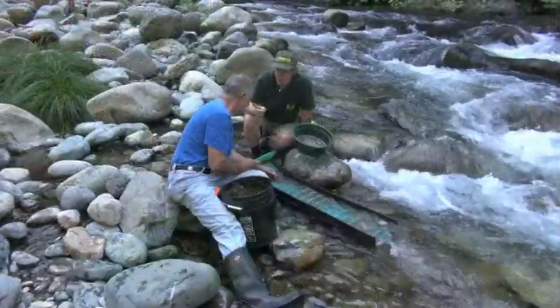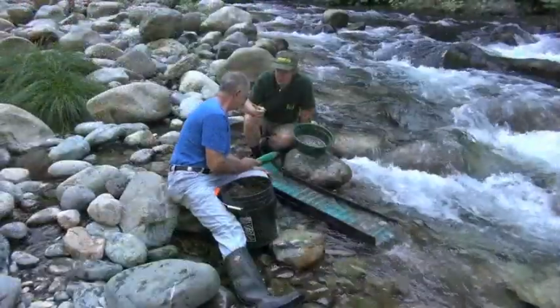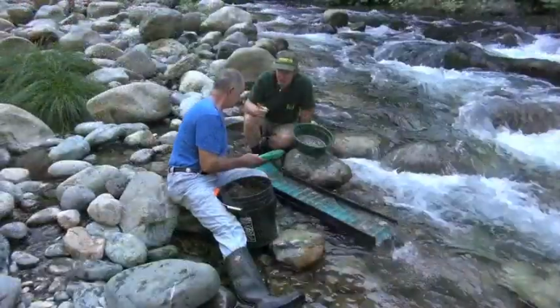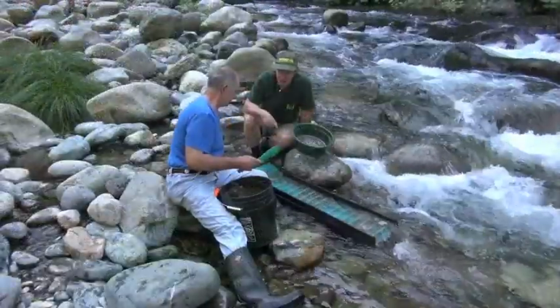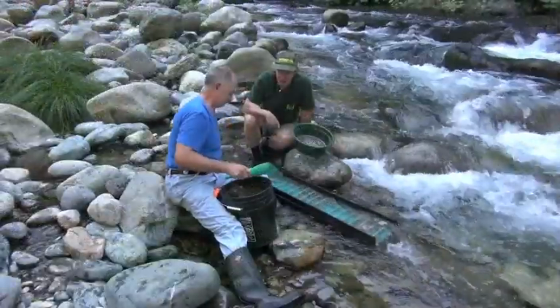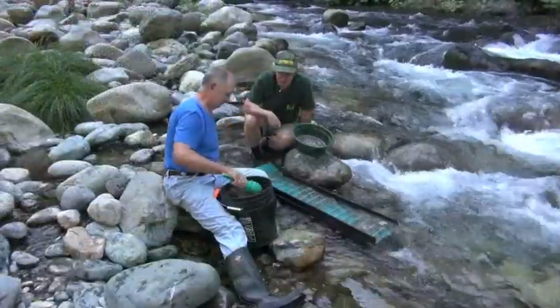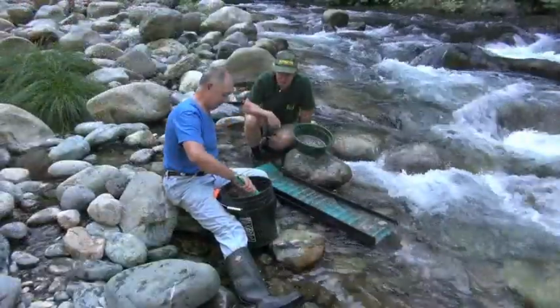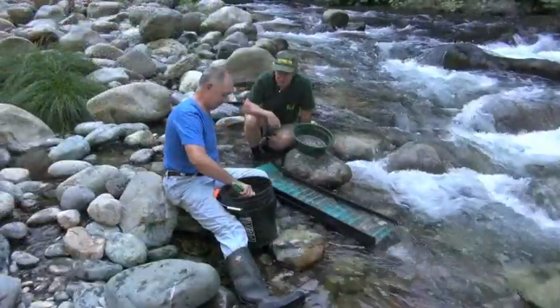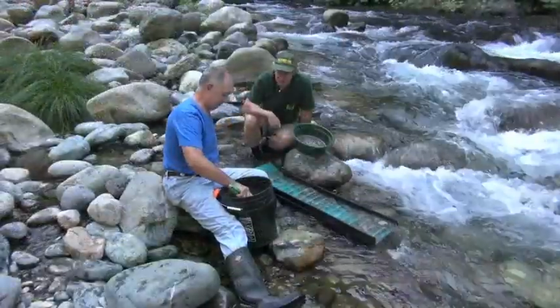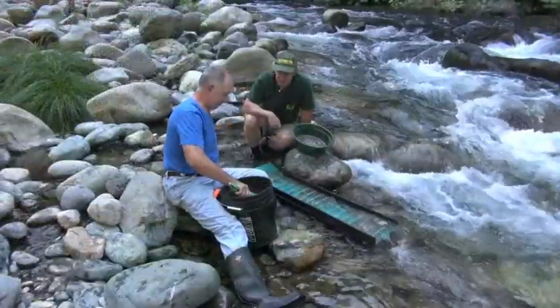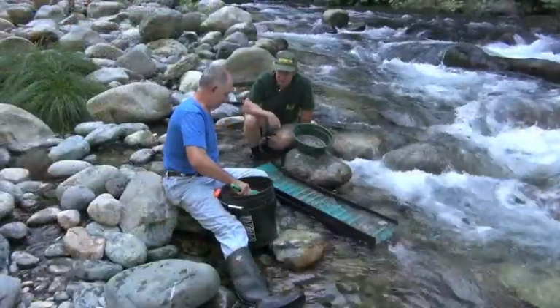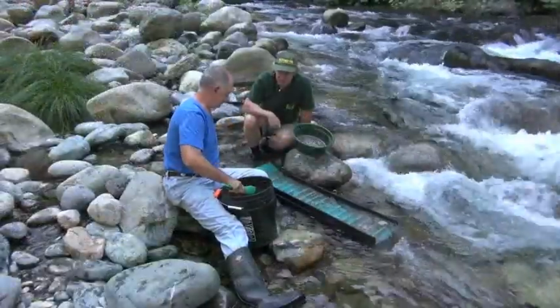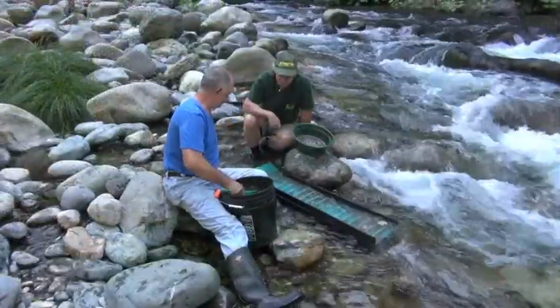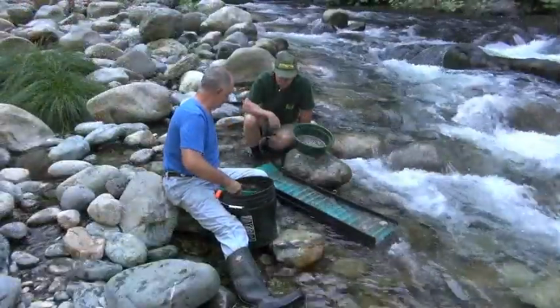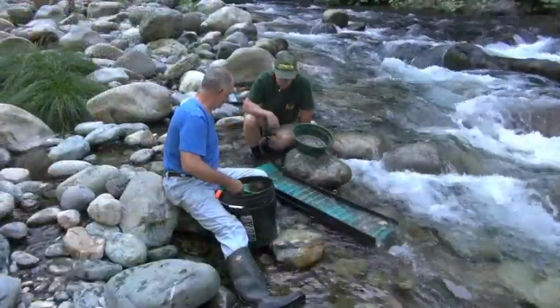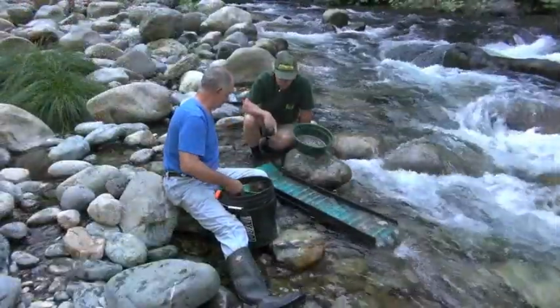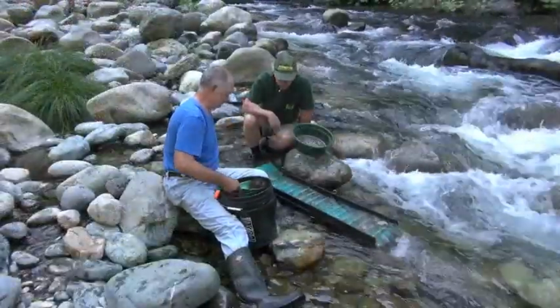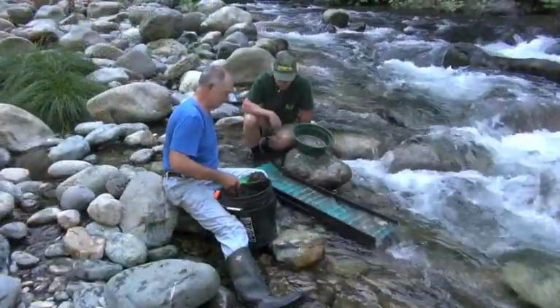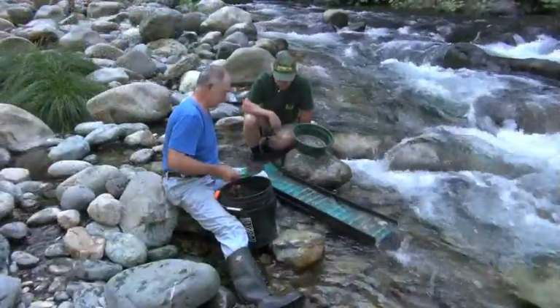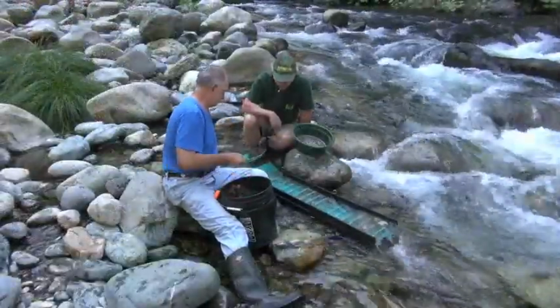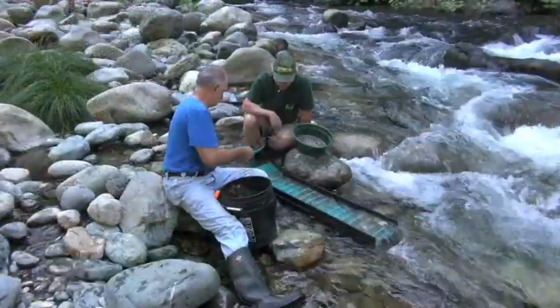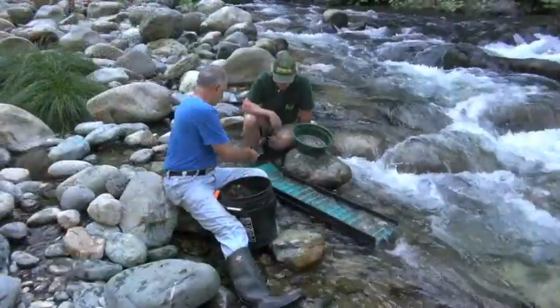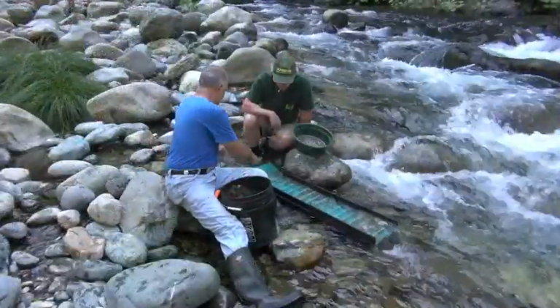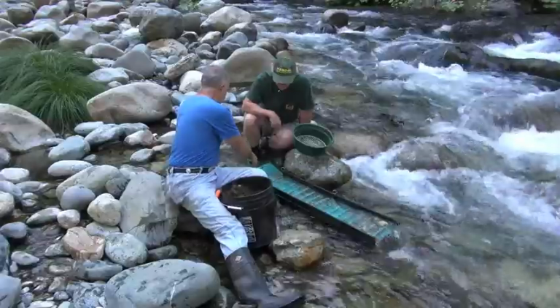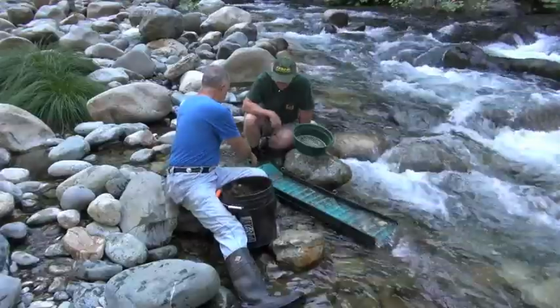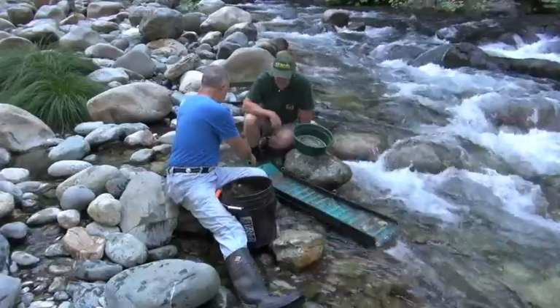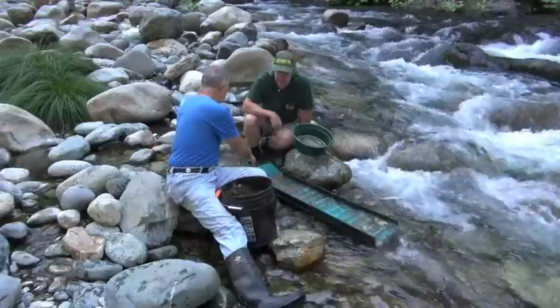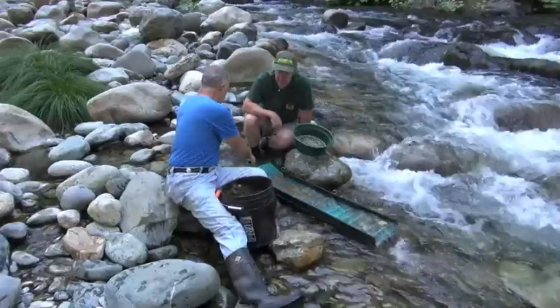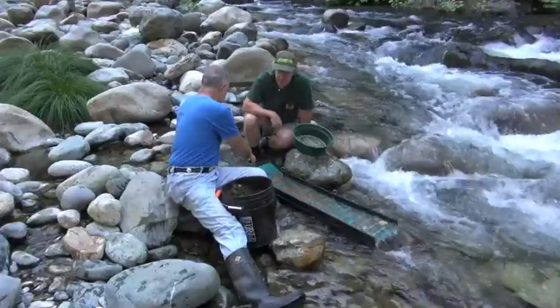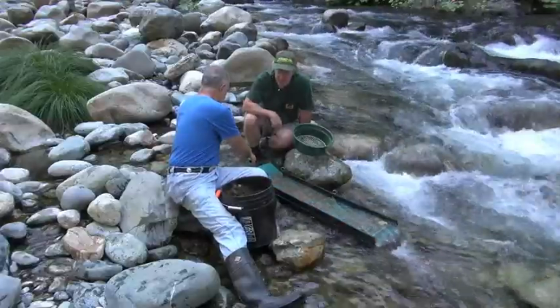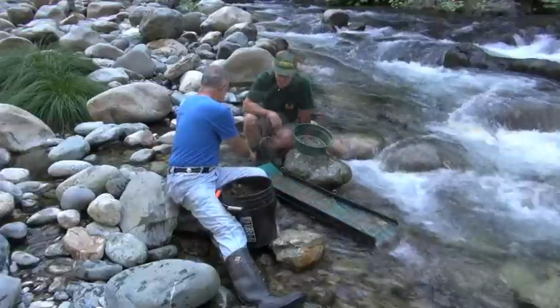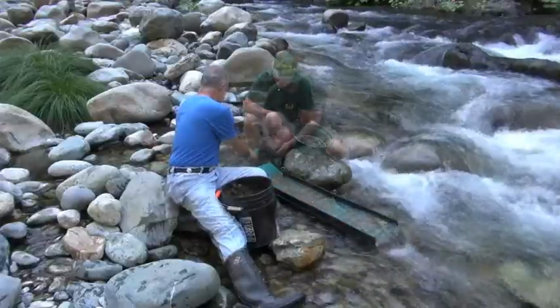Paul's dug a hole over here in between two big boulders — I'll show it to you. But we've been finding good, consistent gold out of it.